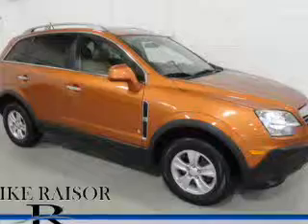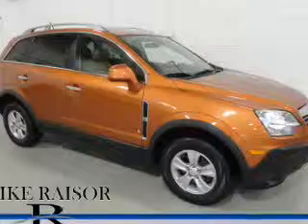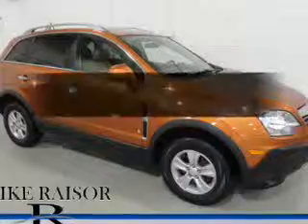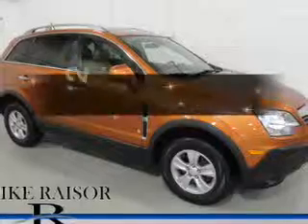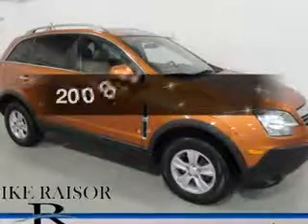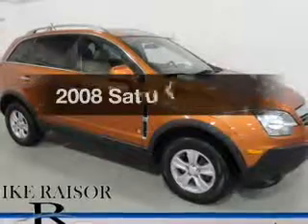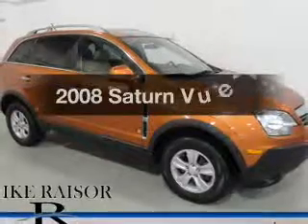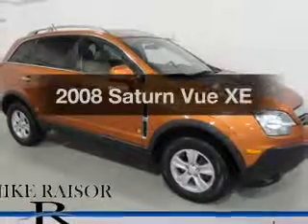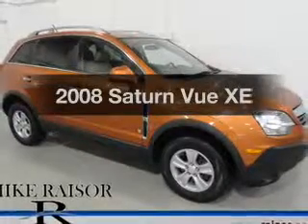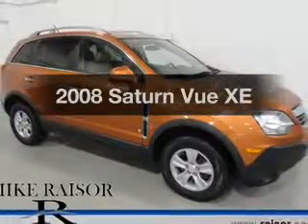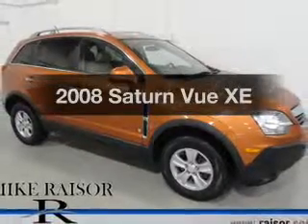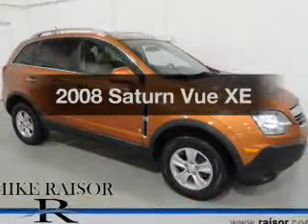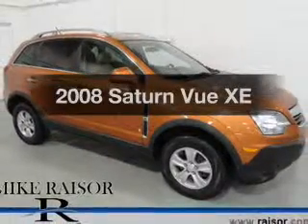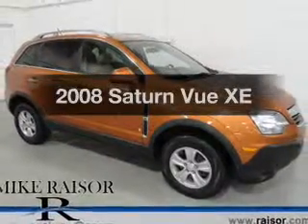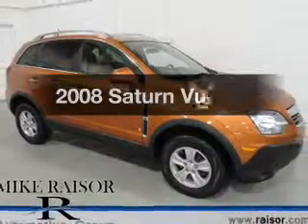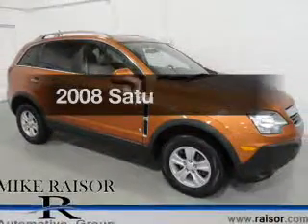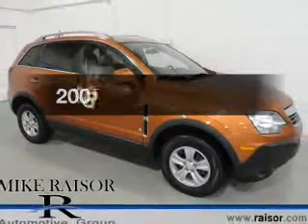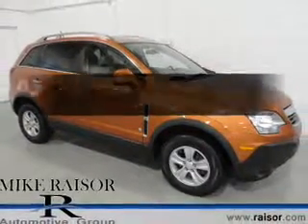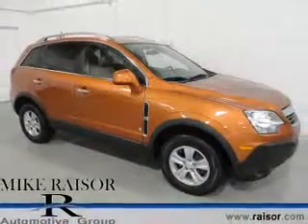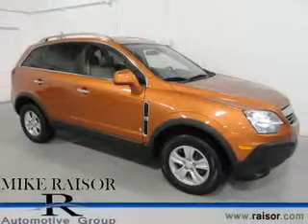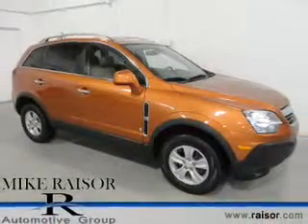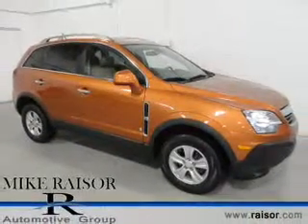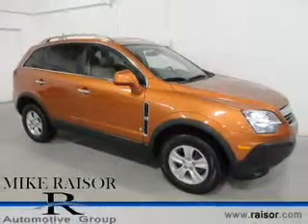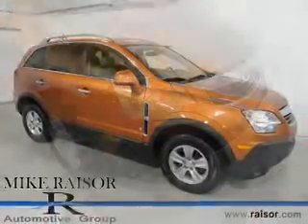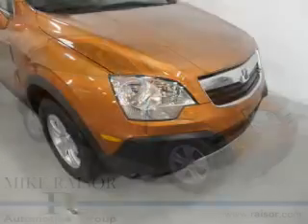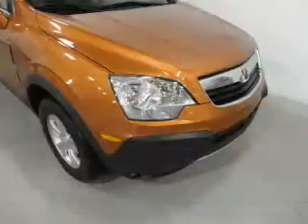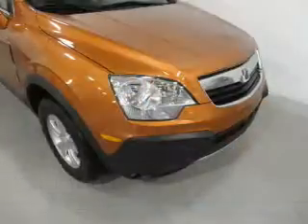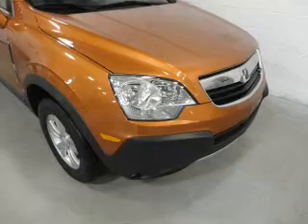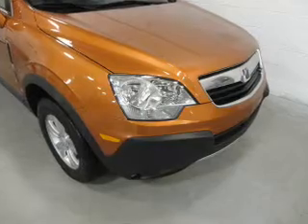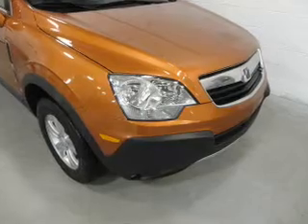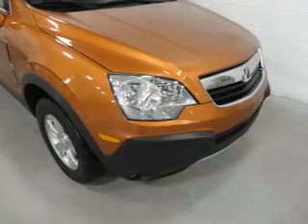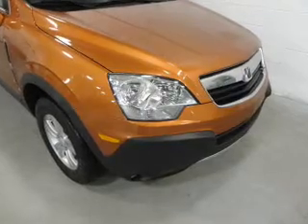Presenting the 2008 Saturn Vue. Travel the roads in style and comfort in this great vehicle.